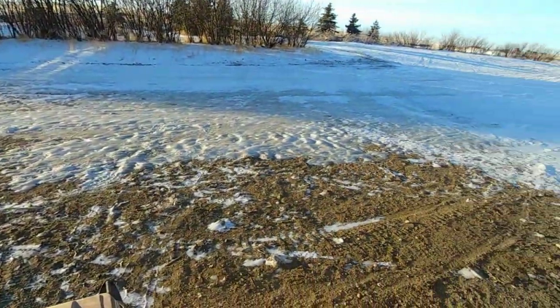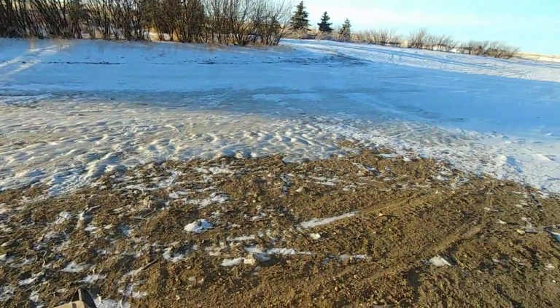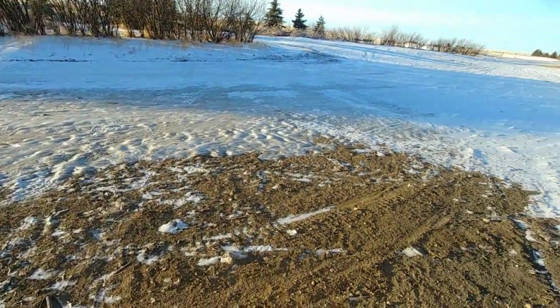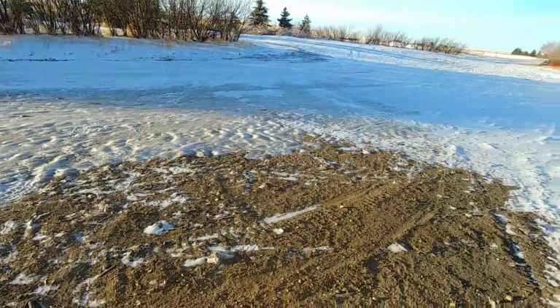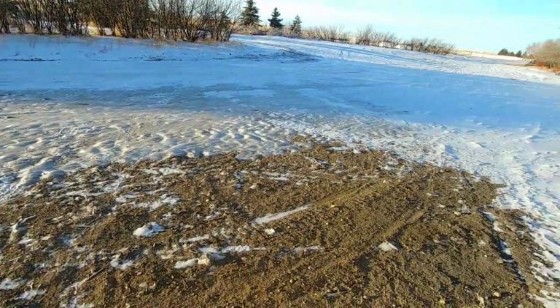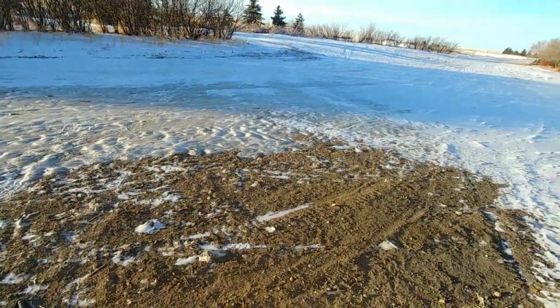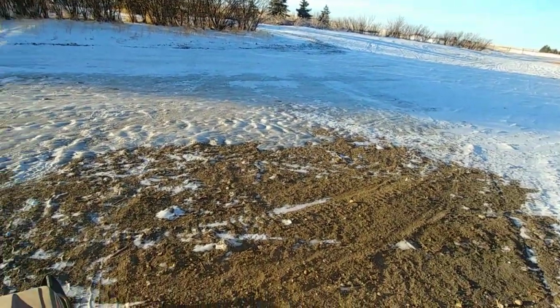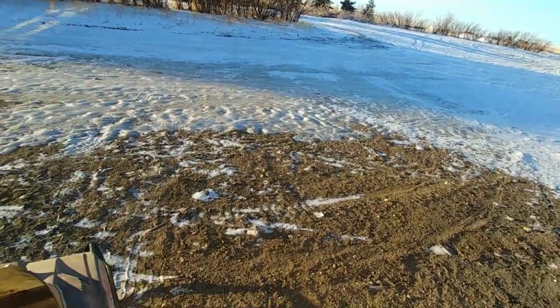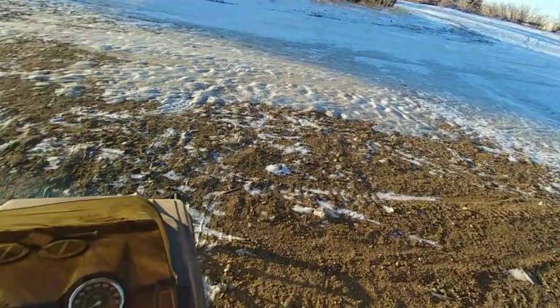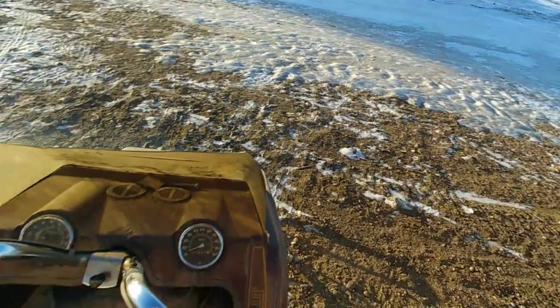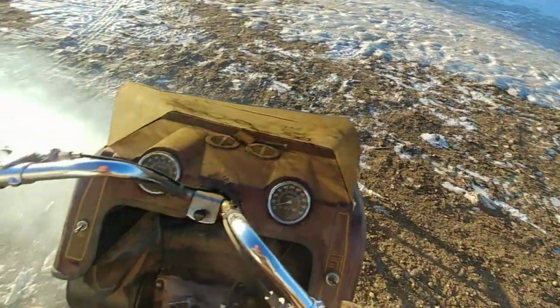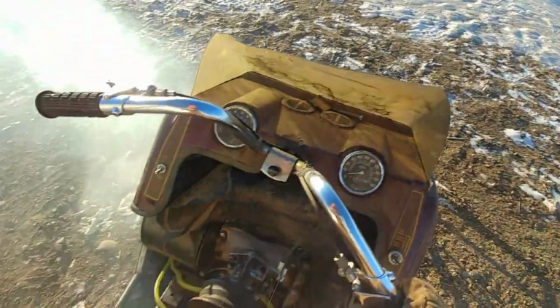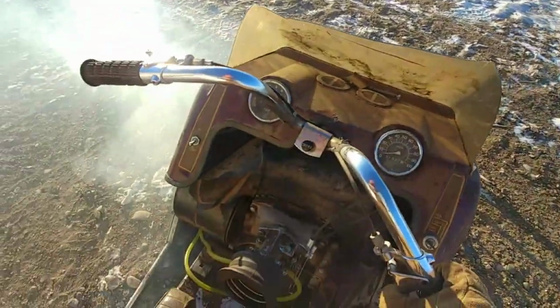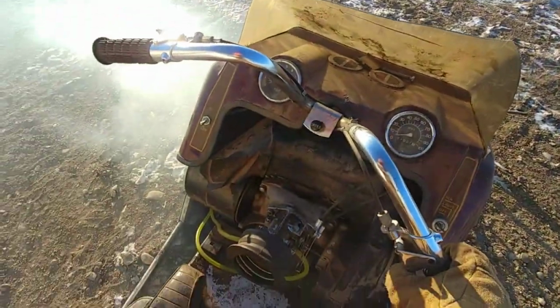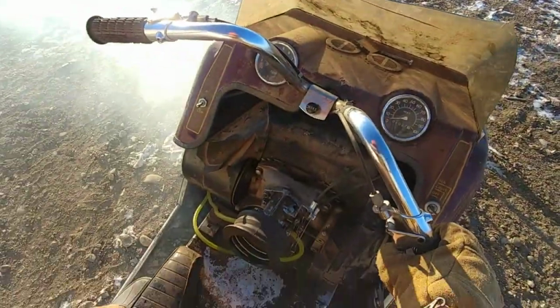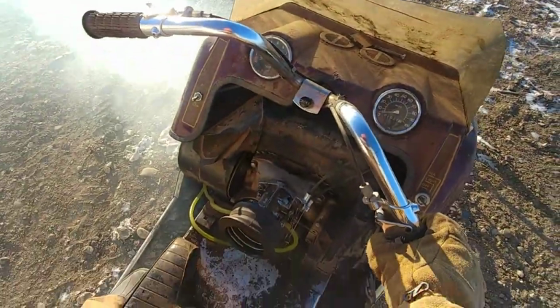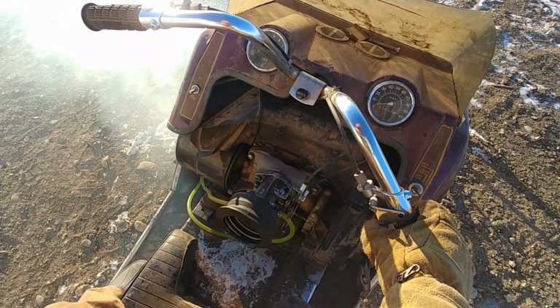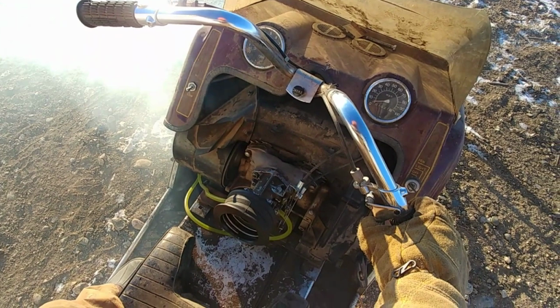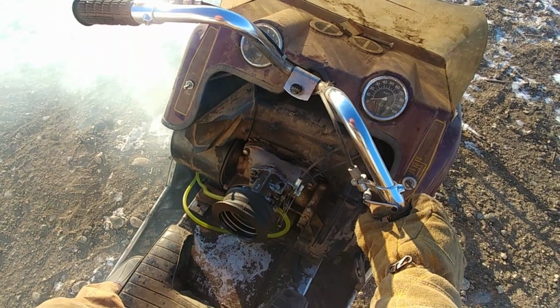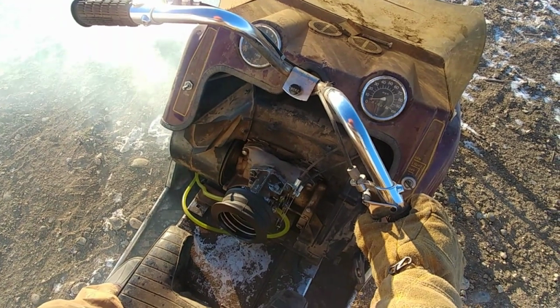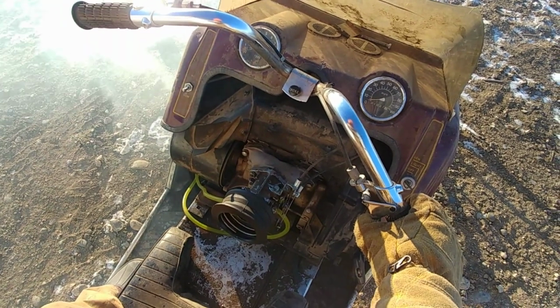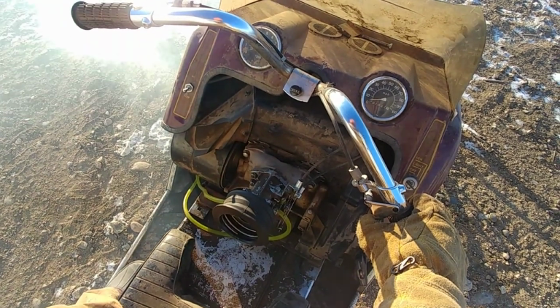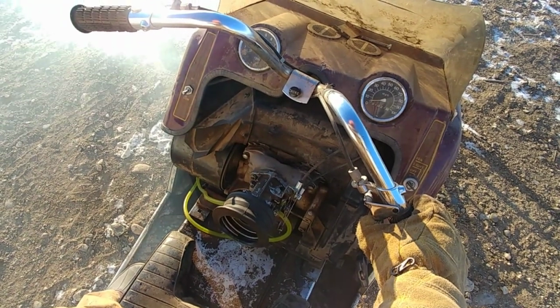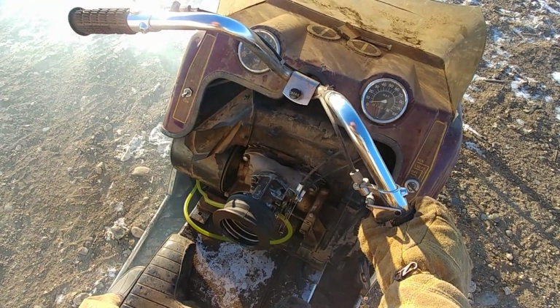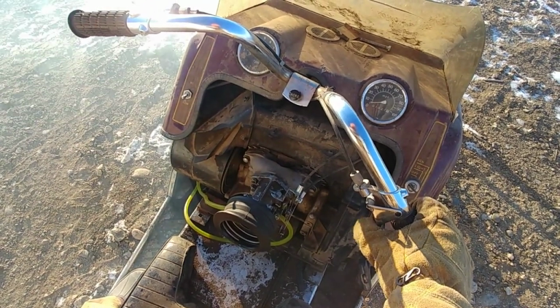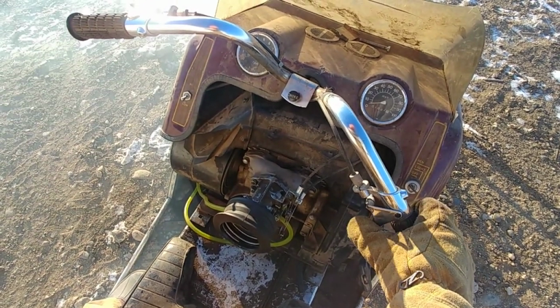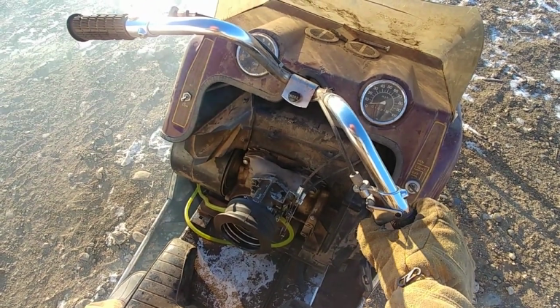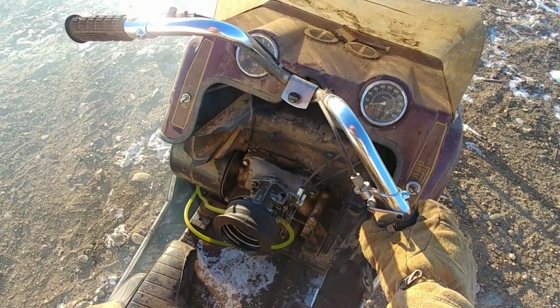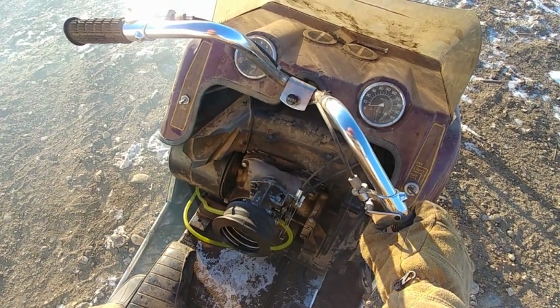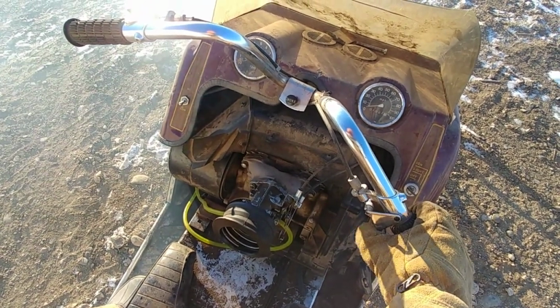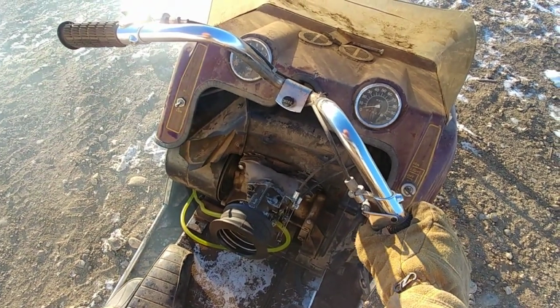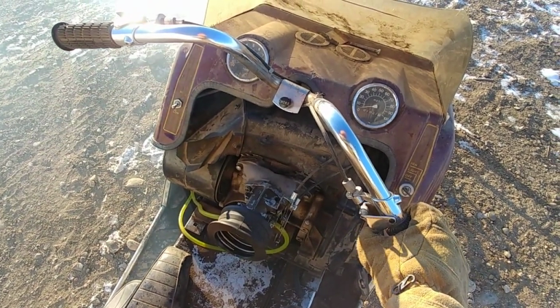Got her outside. We're just gonna keep messing with the carb until we can get it to actually idle and want to run.